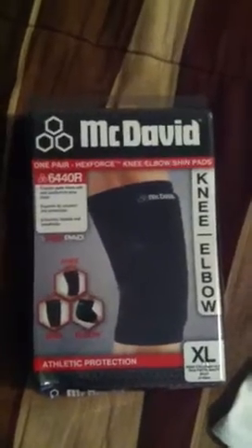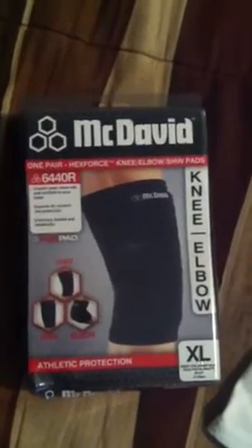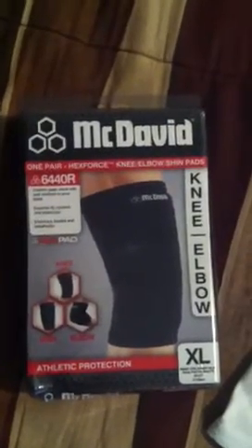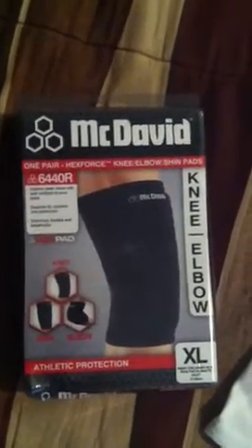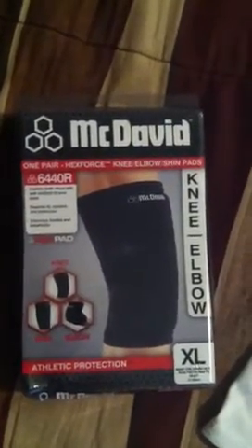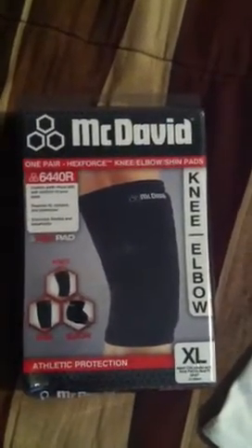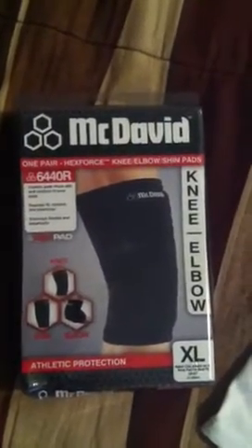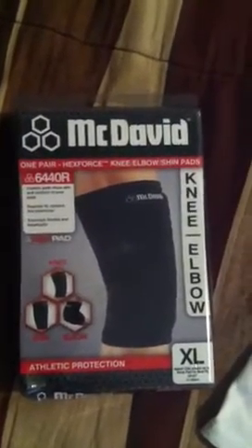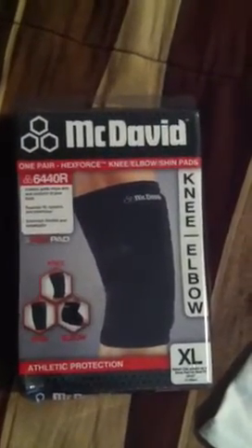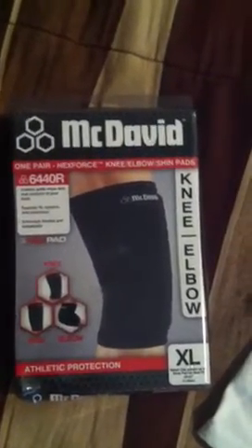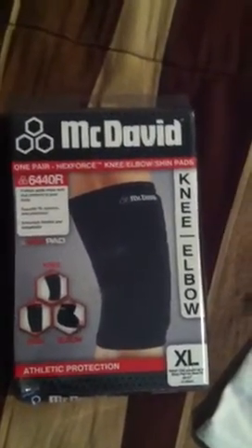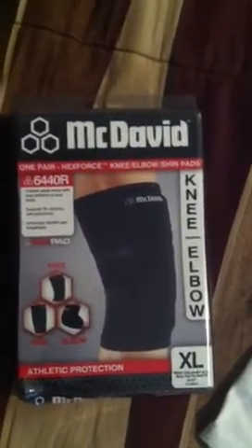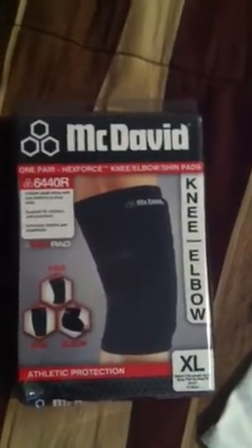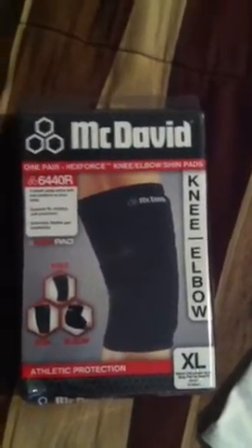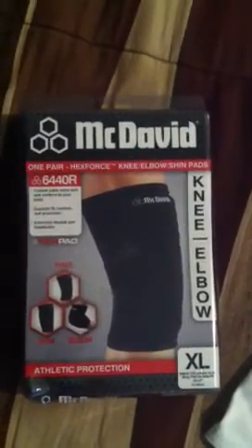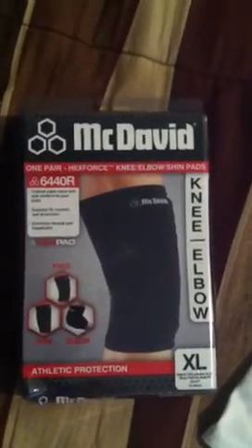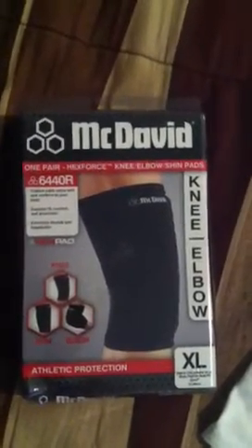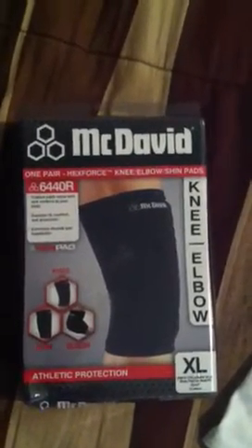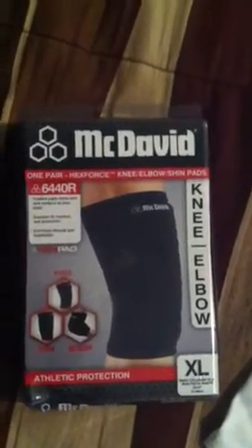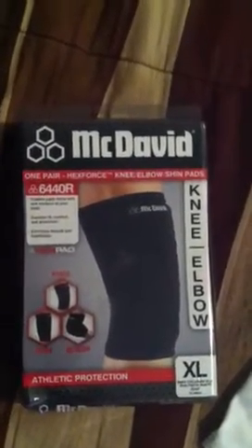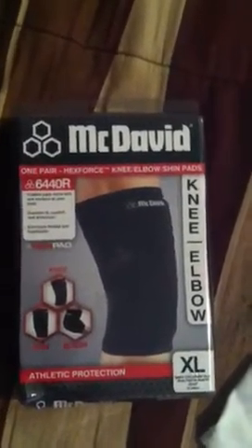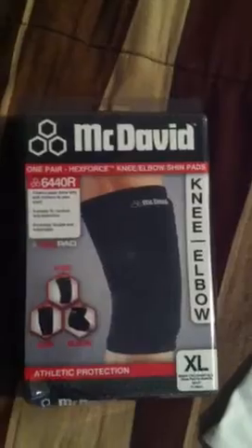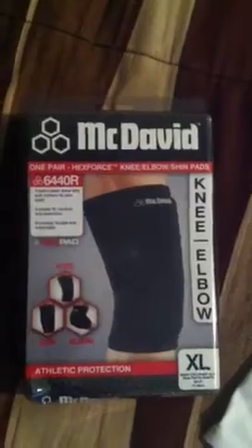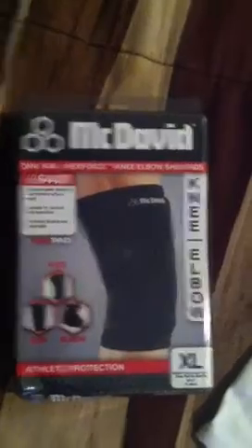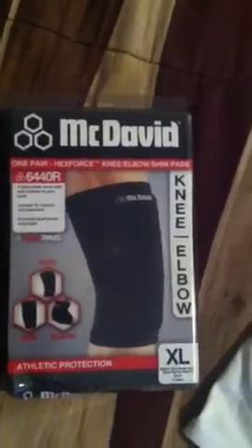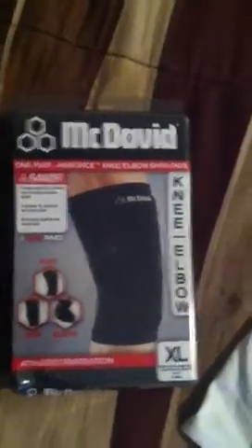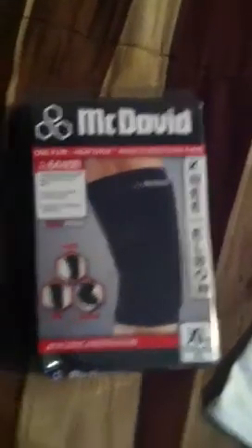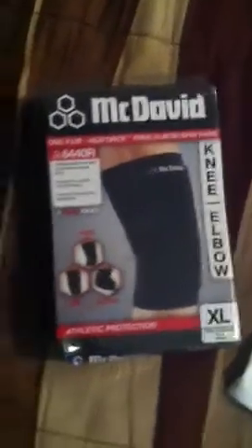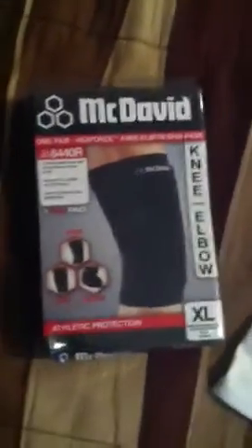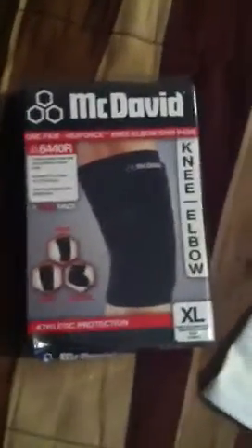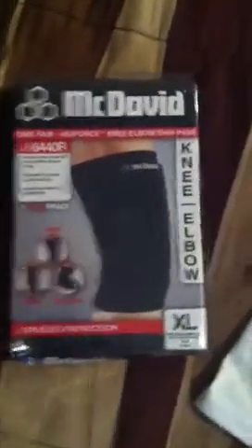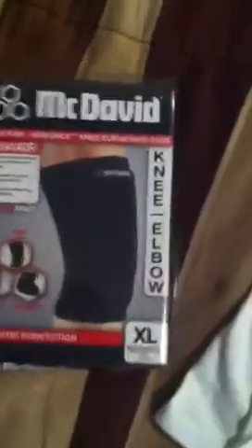Hello YouTube, I'm here with another review on the knee, elbow, and shin pads. Okay, let's get into it.